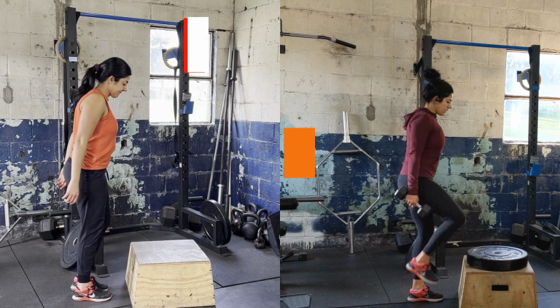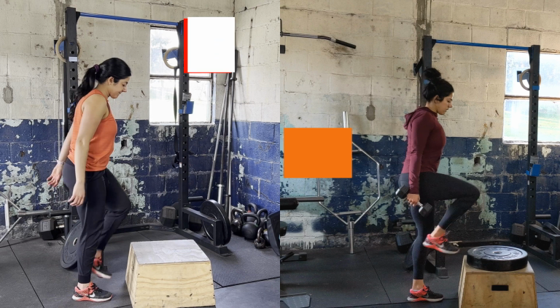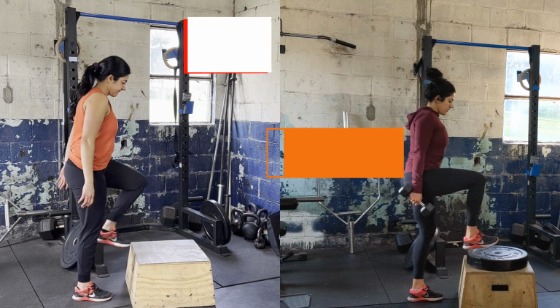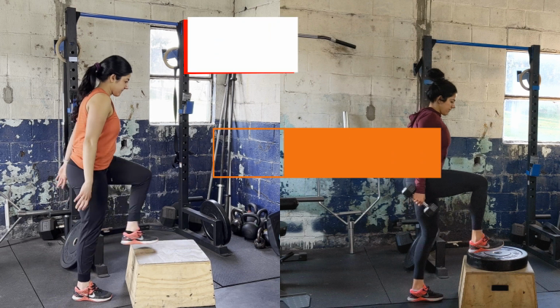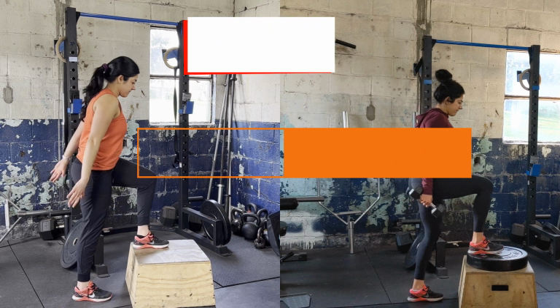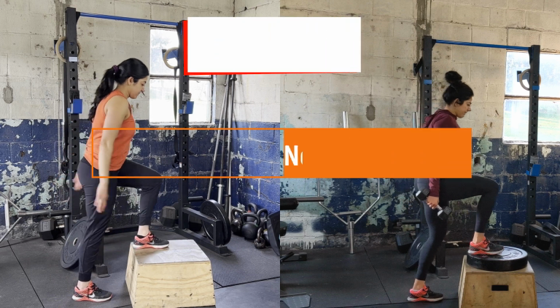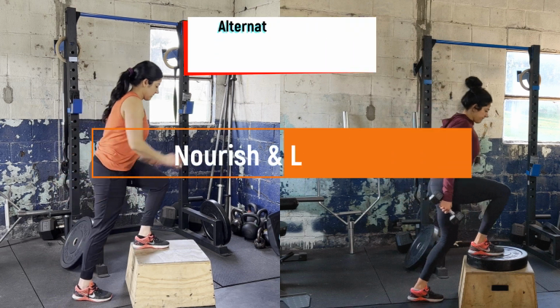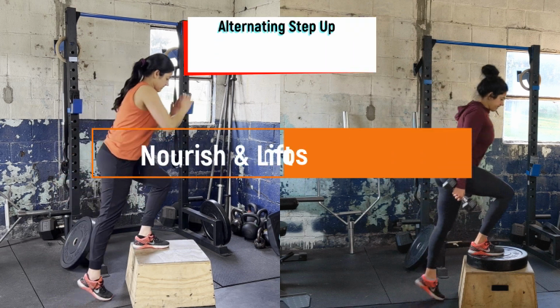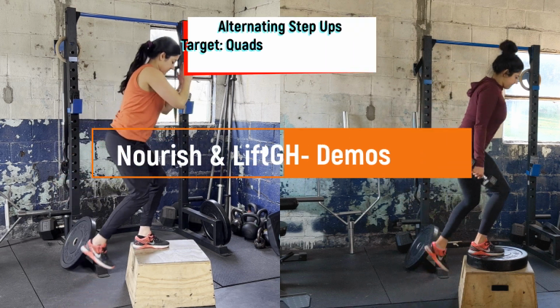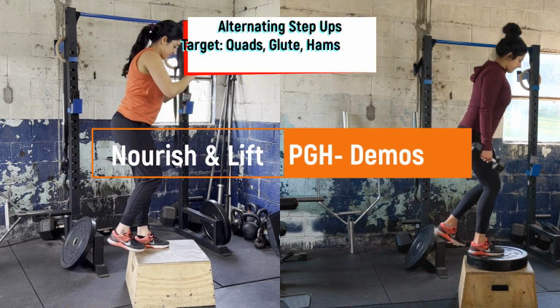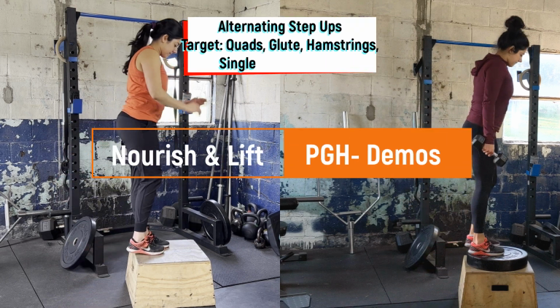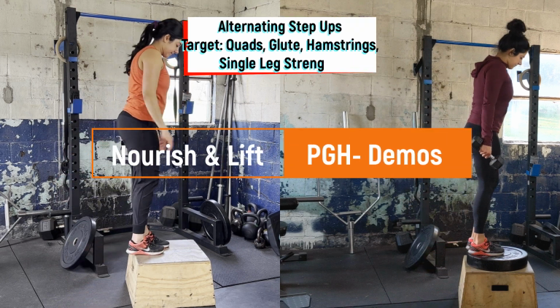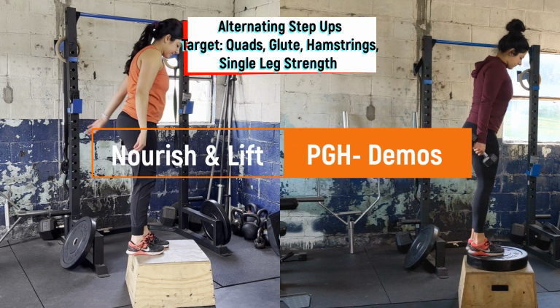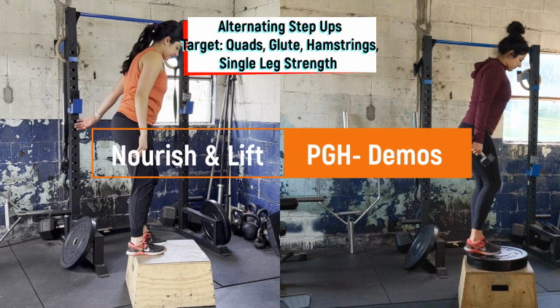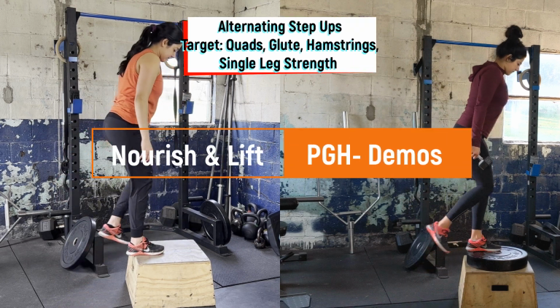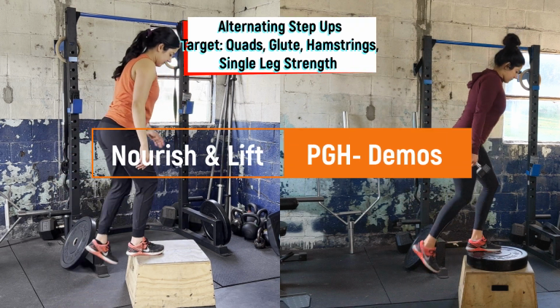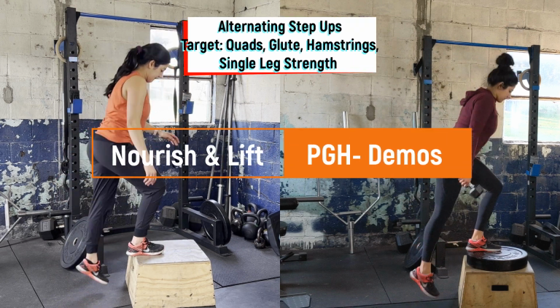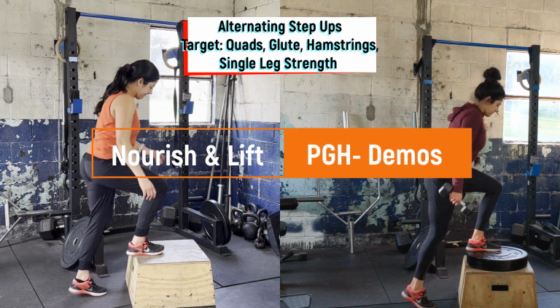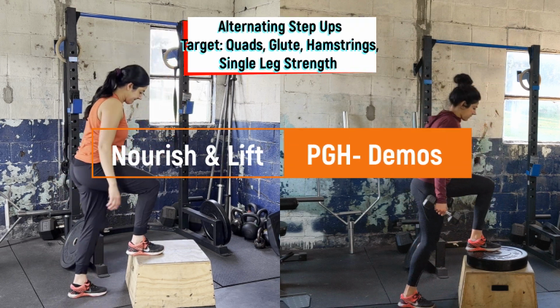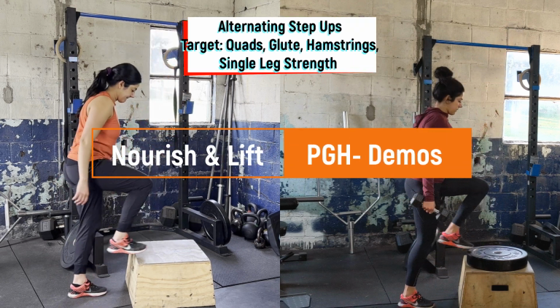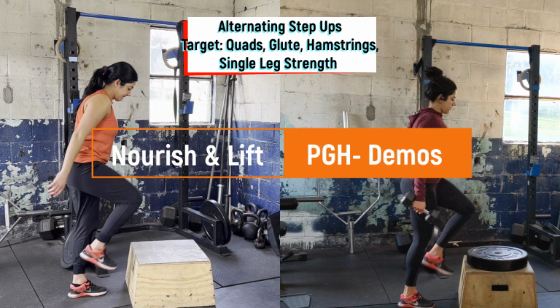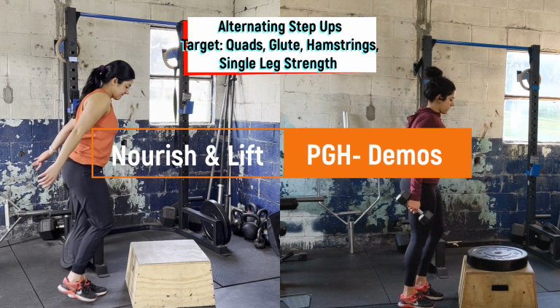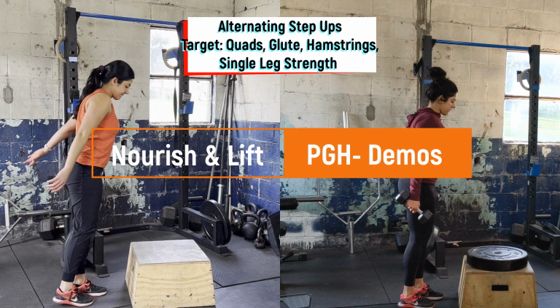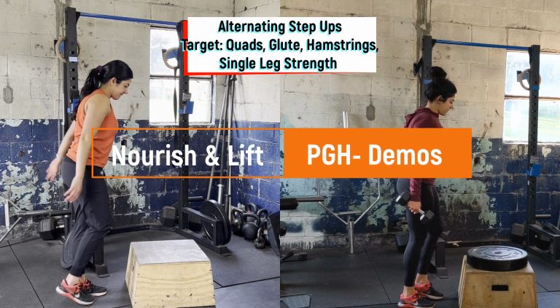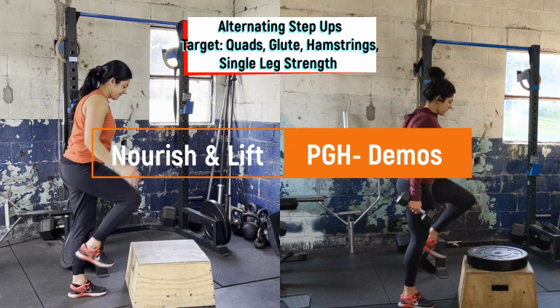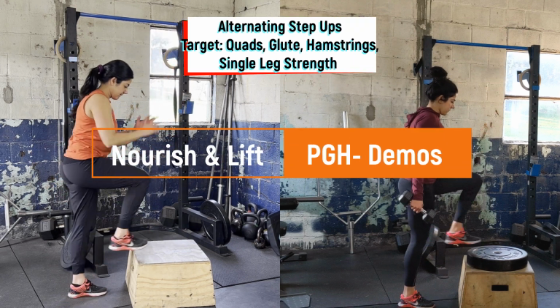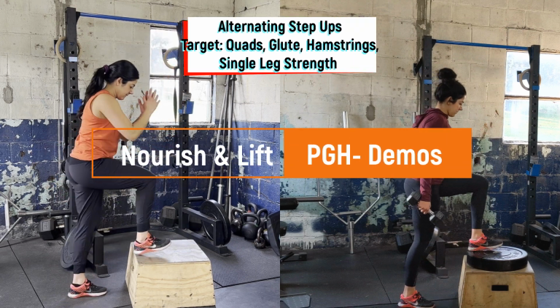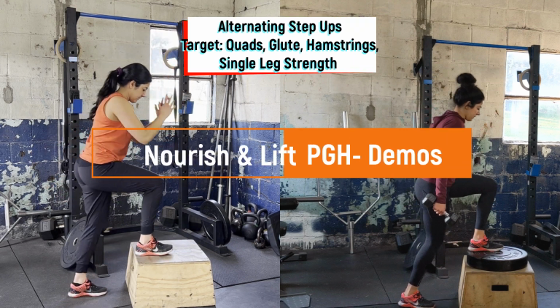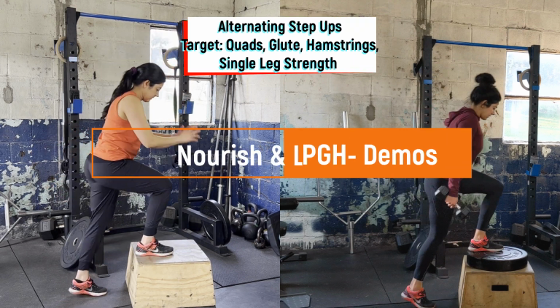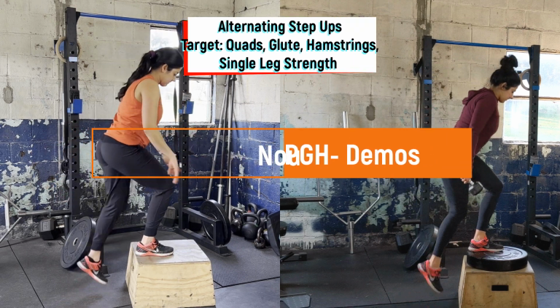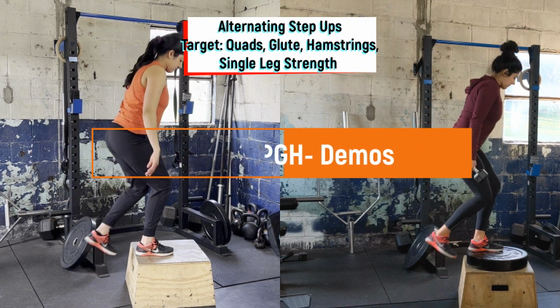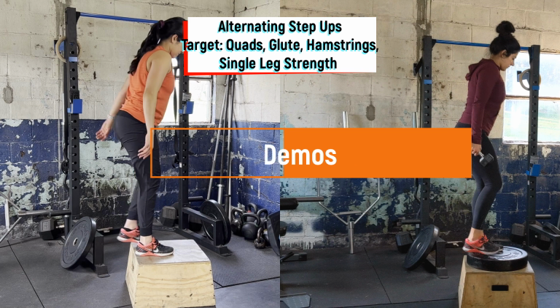Start with a low box or bench, adding a plate as needed so that the leg is at 90 degrees when on top.